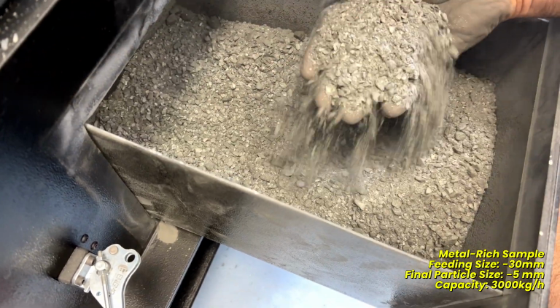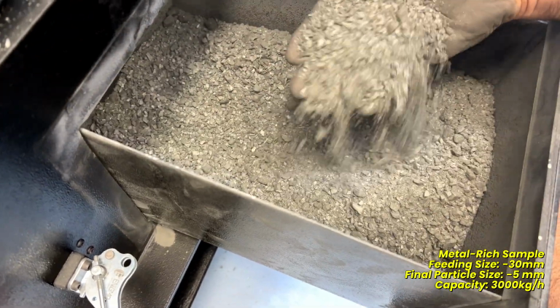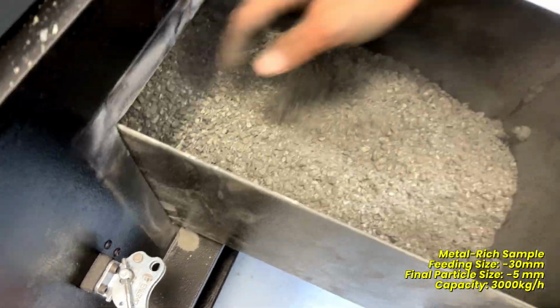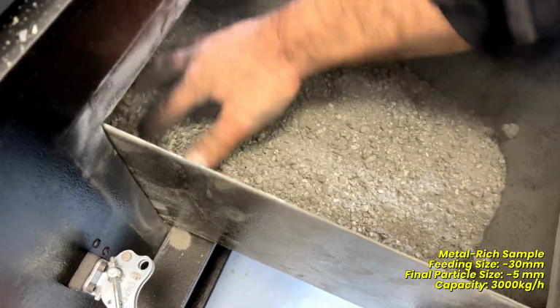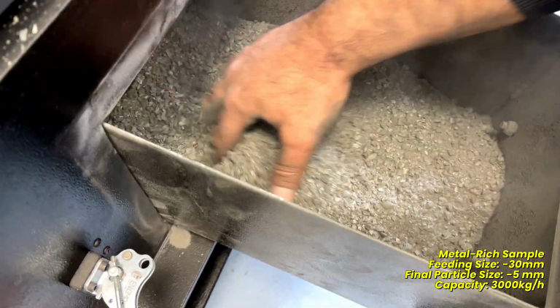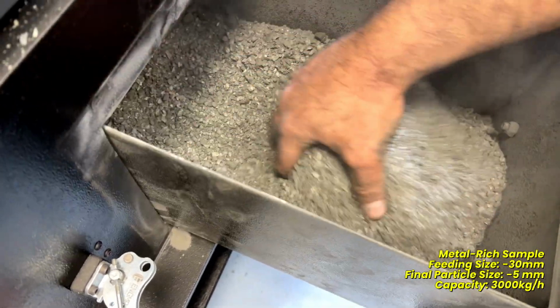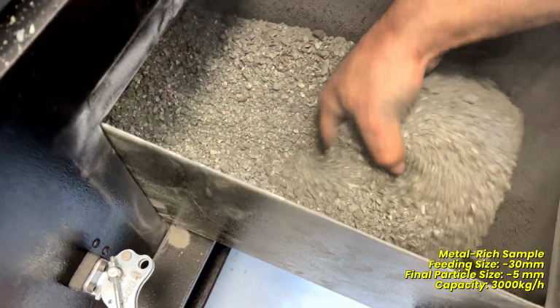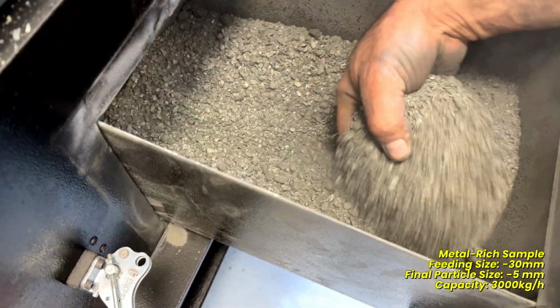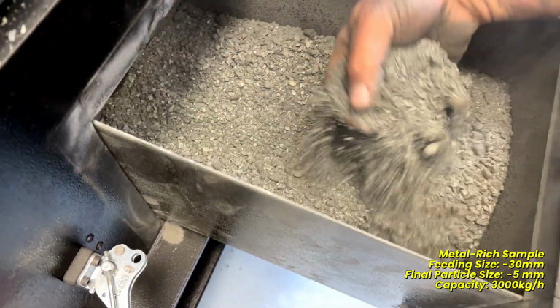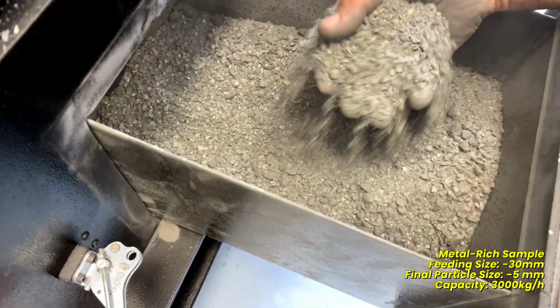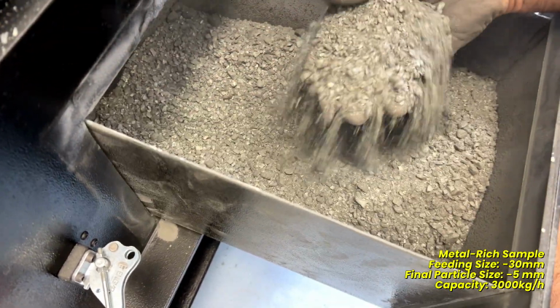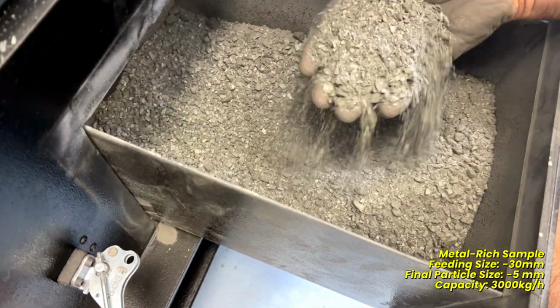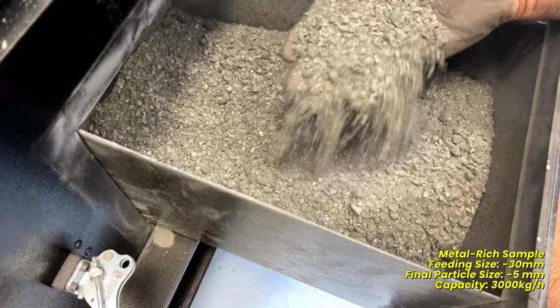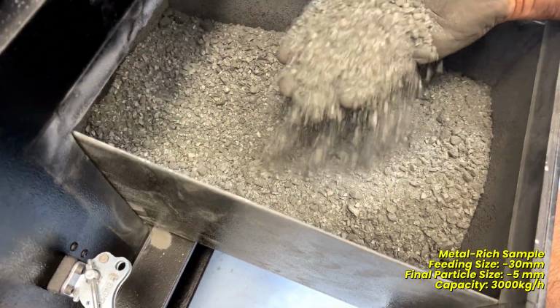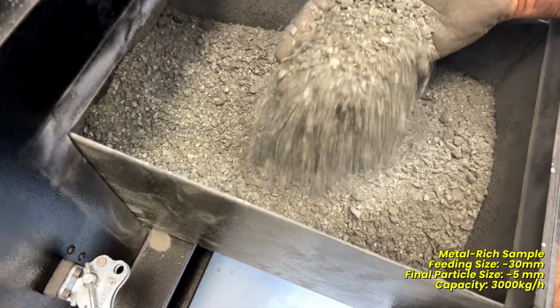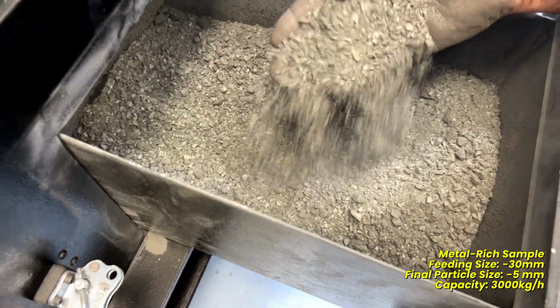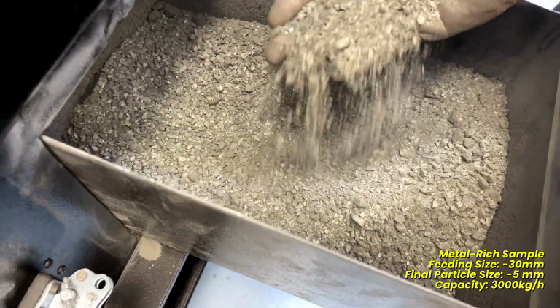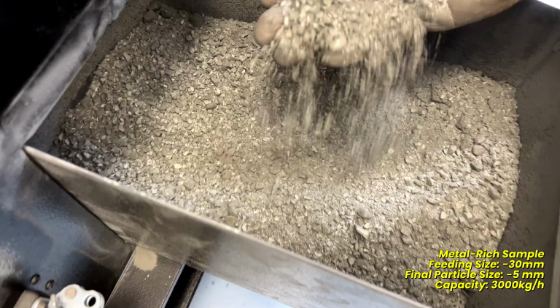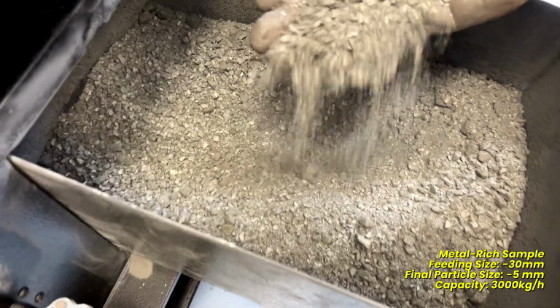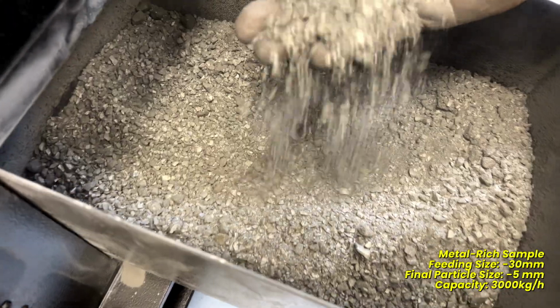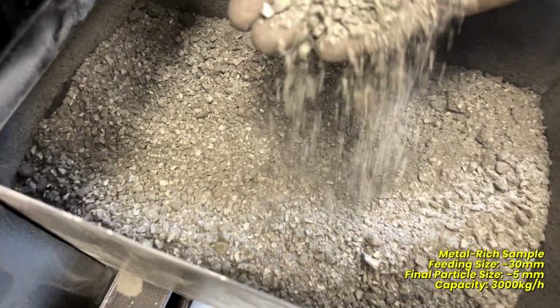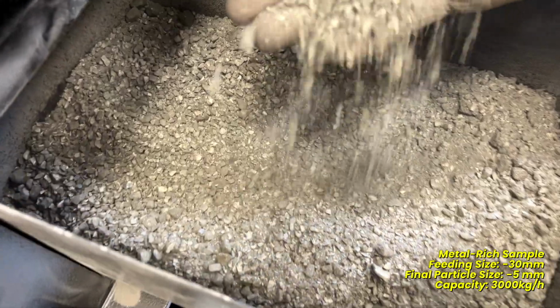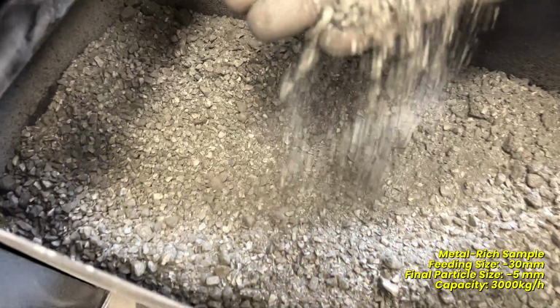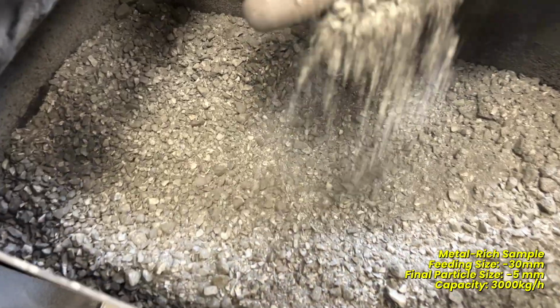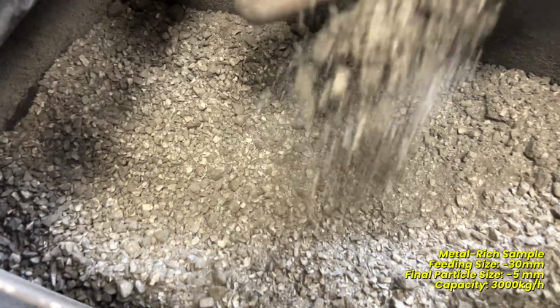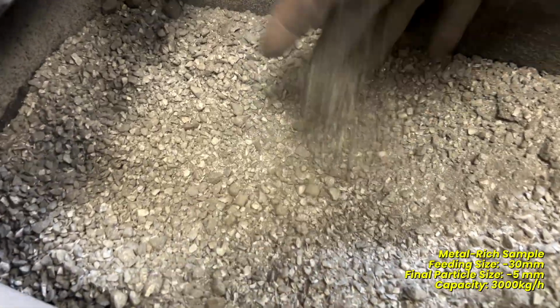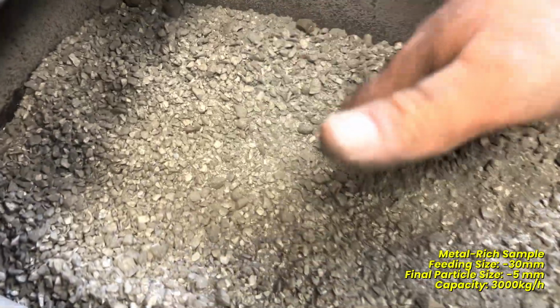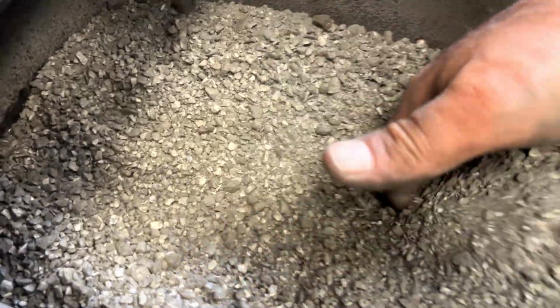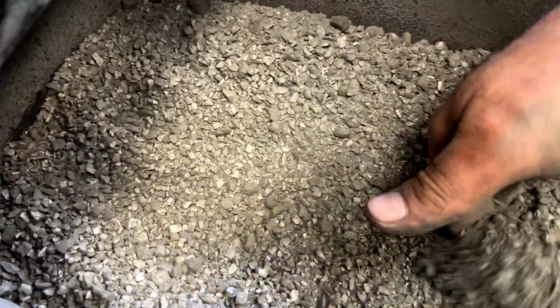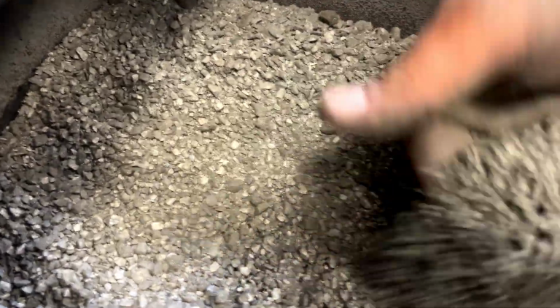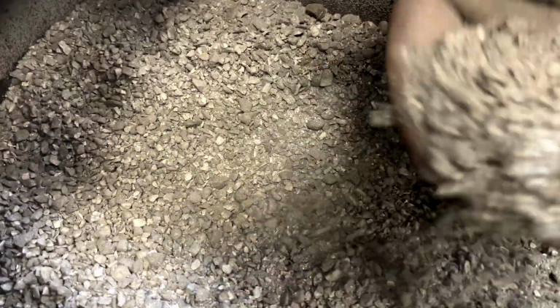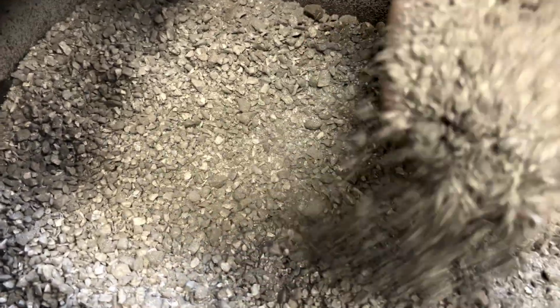This is the result of crushing a minus 30mm metal-rich sample to below 5mm.